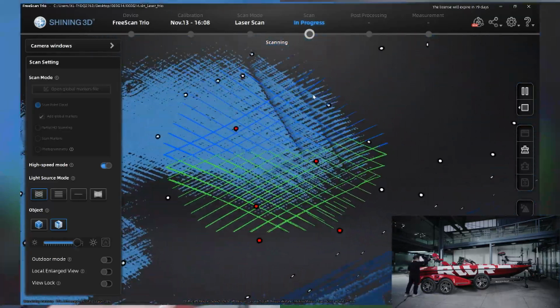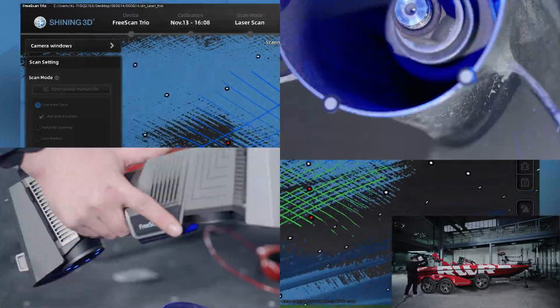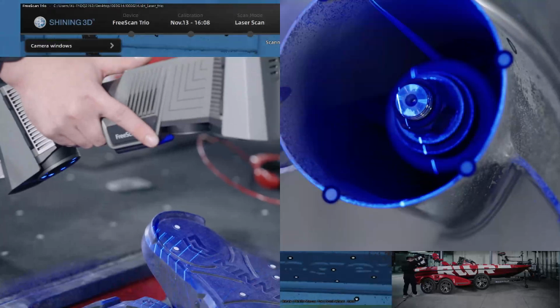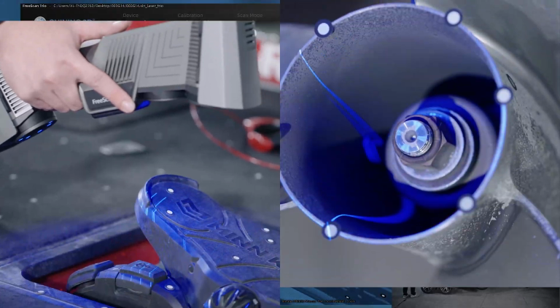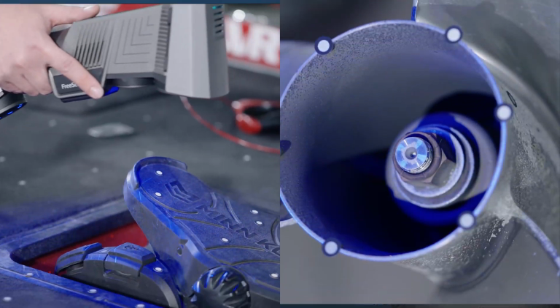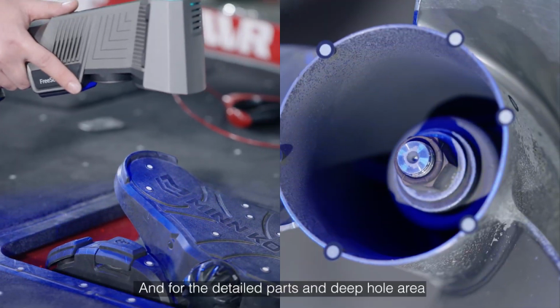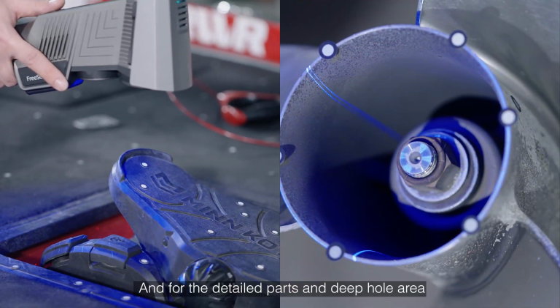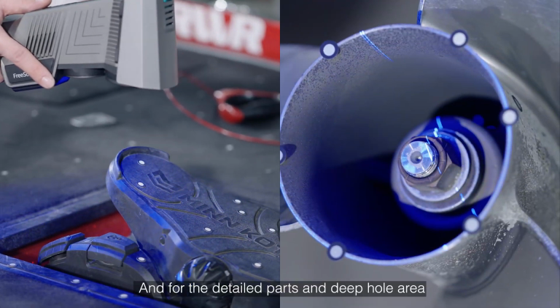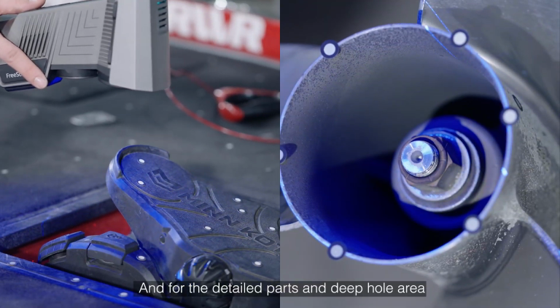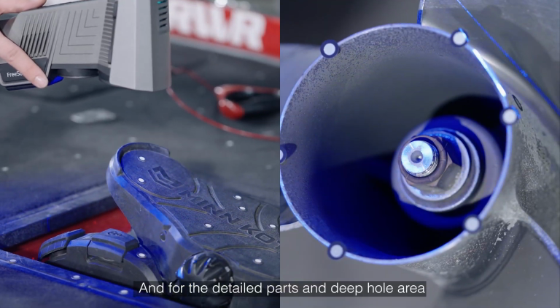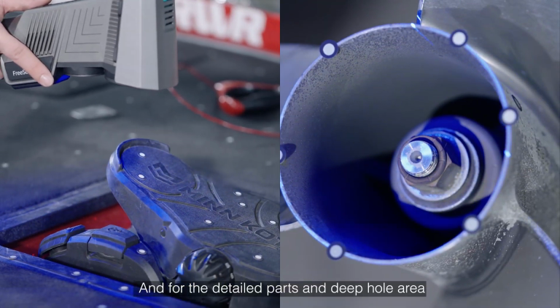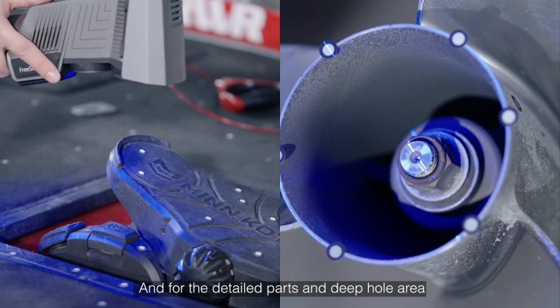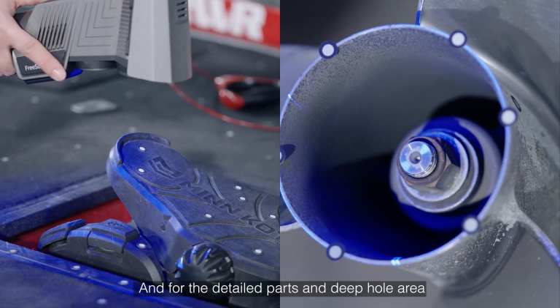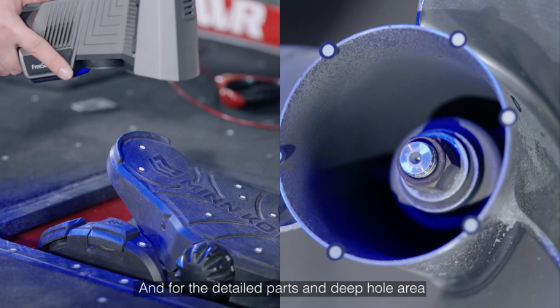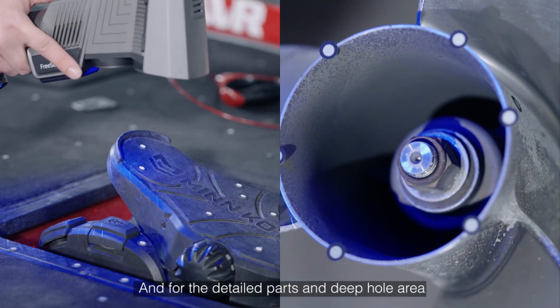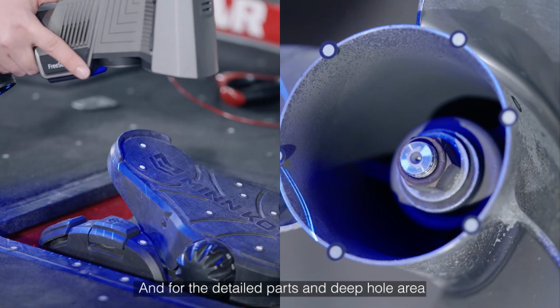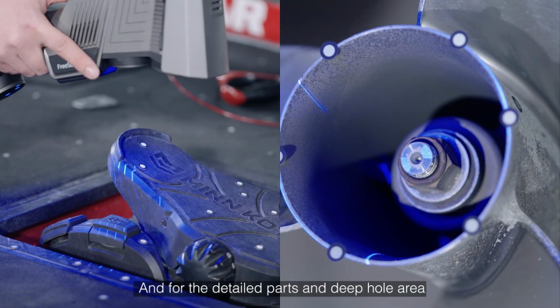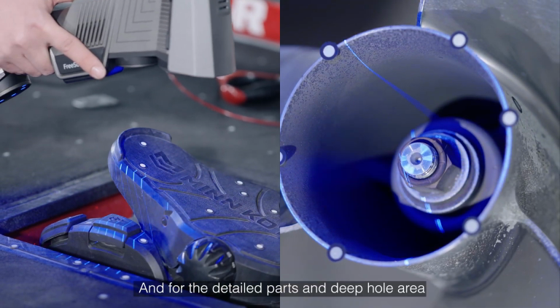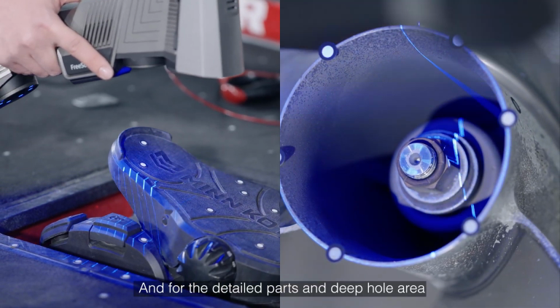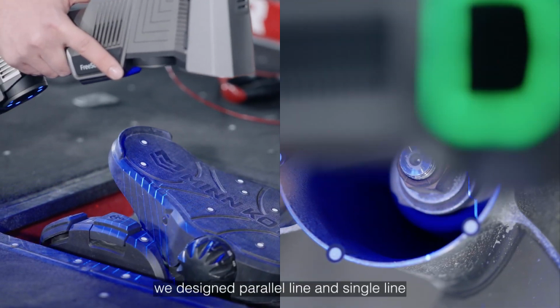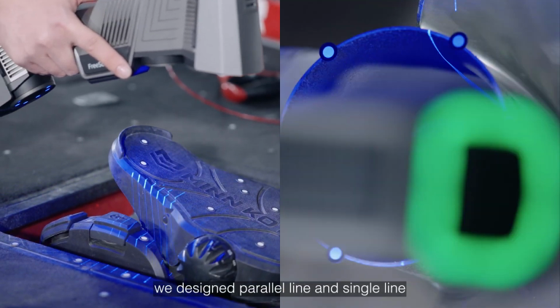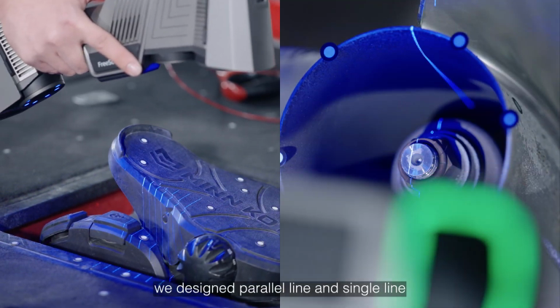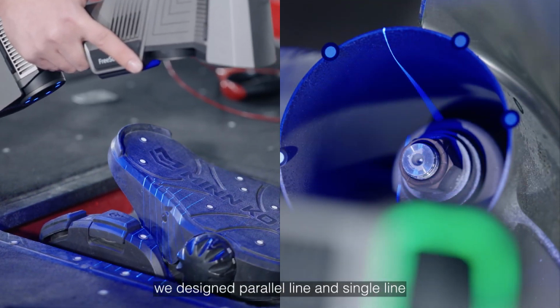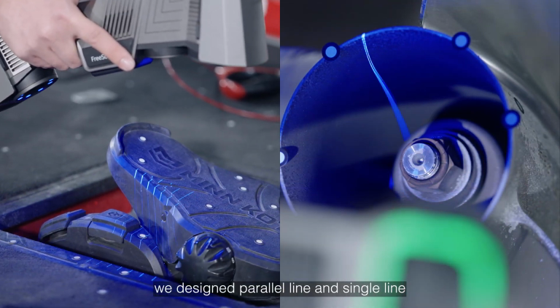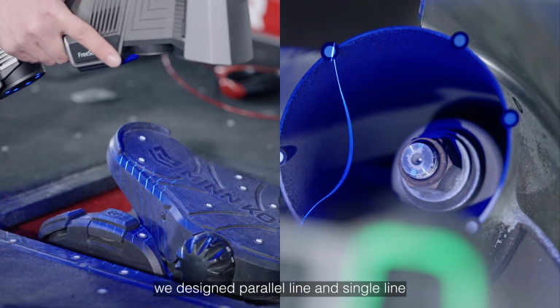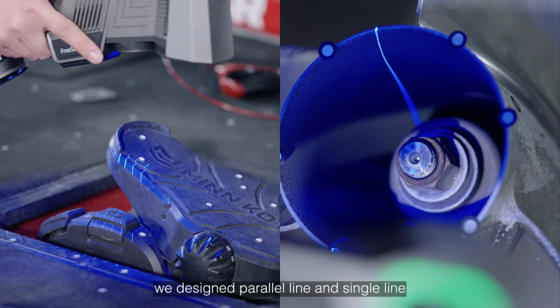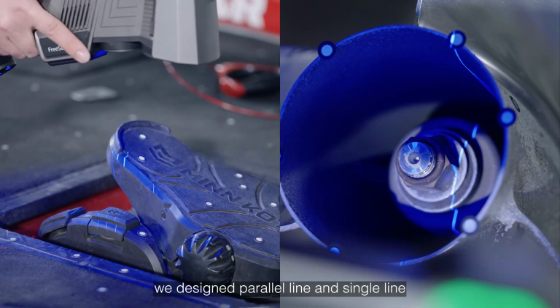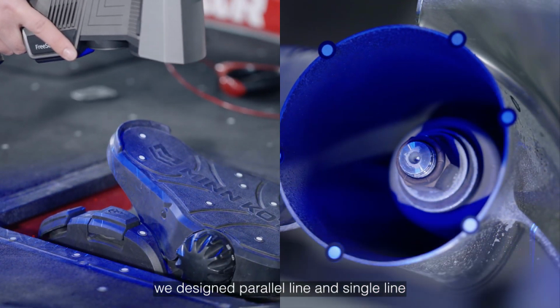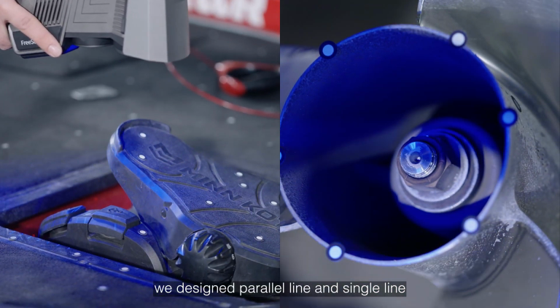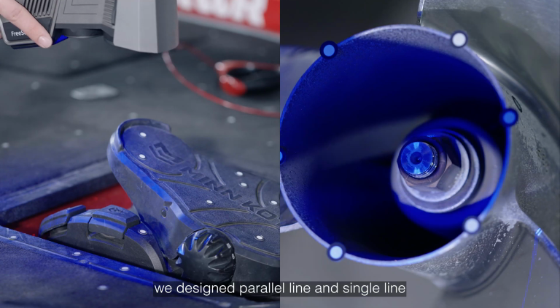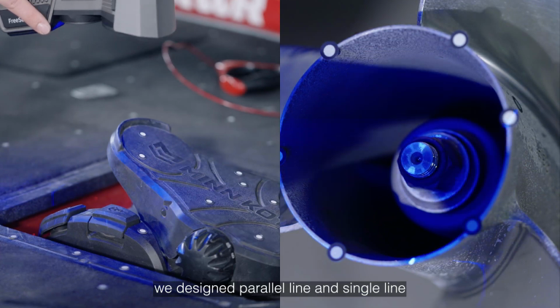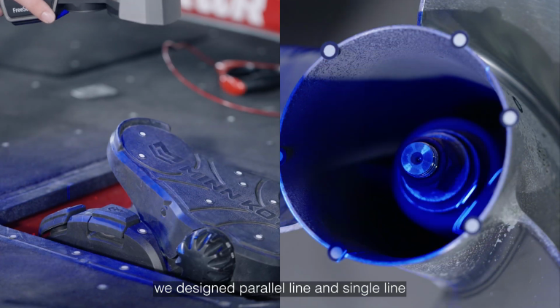And for detailed parts and deep hole areas, we designed parallel line and single line scanning modes.